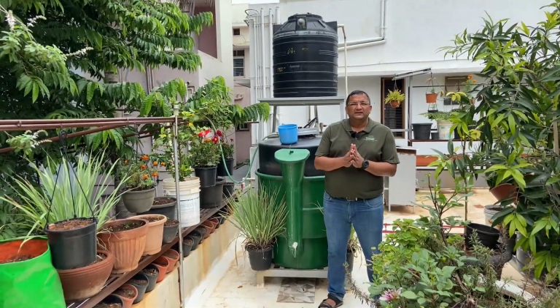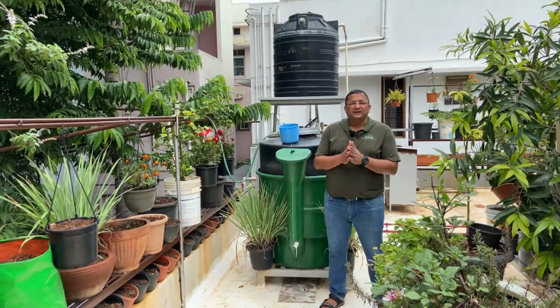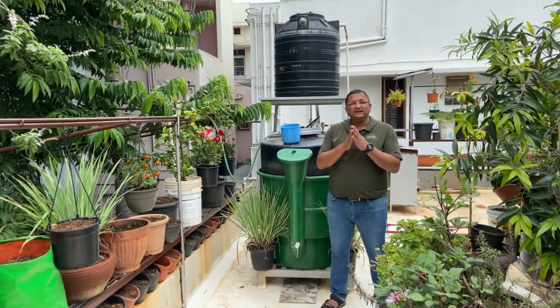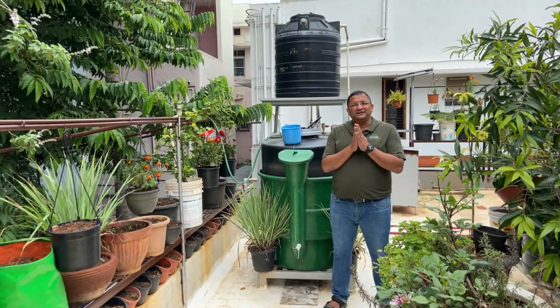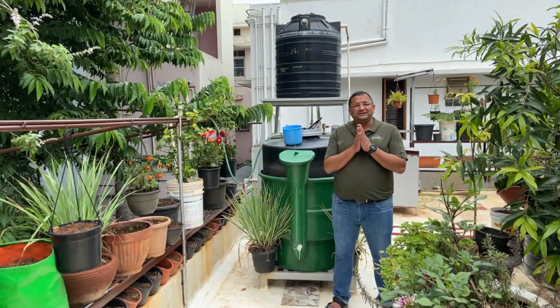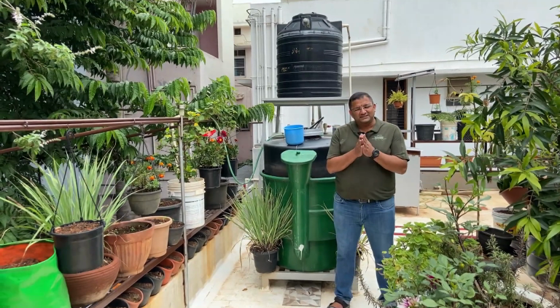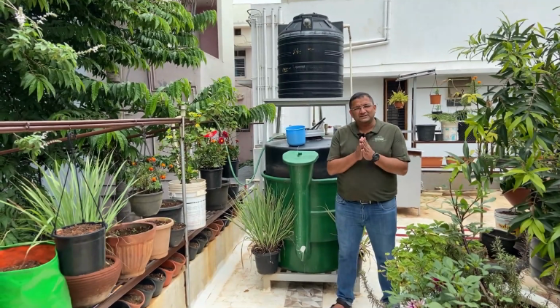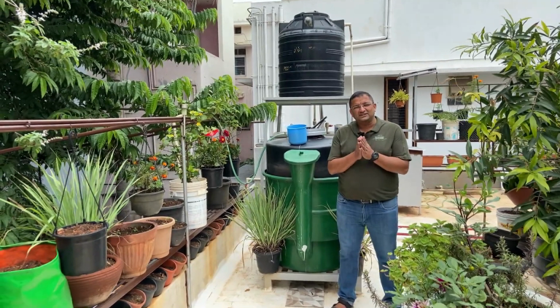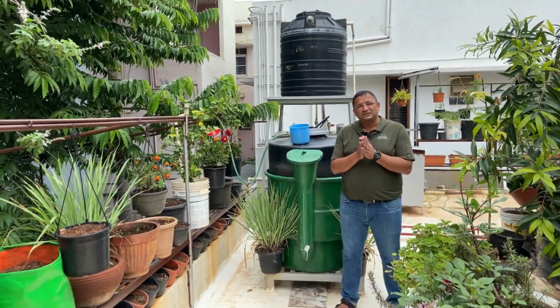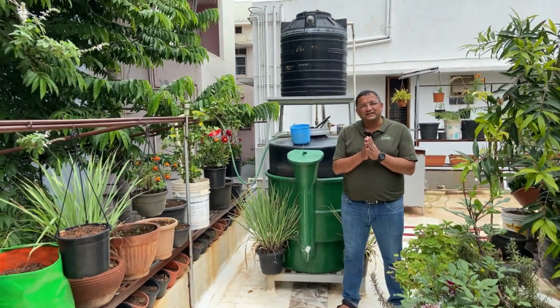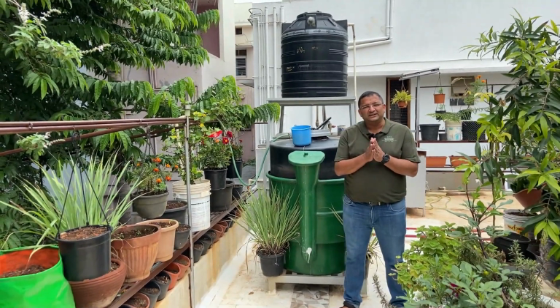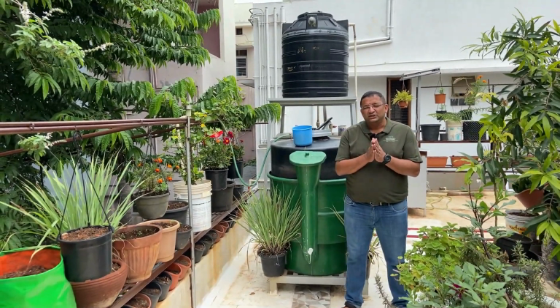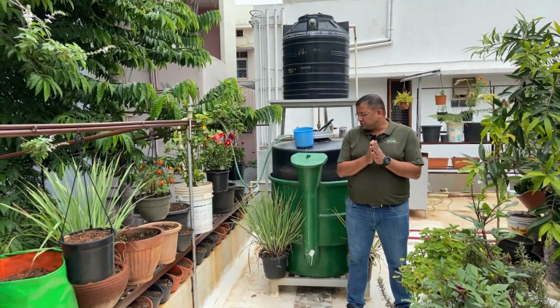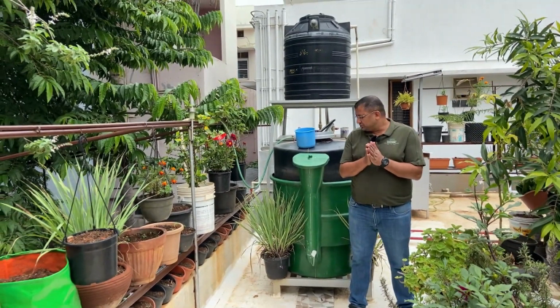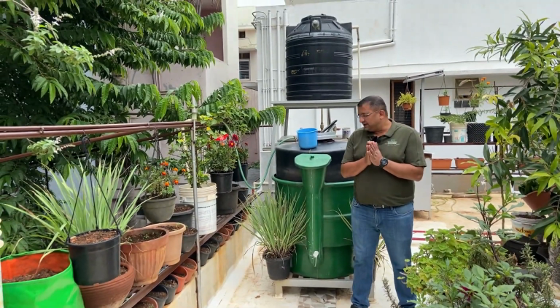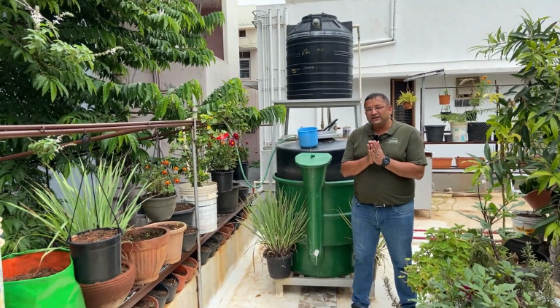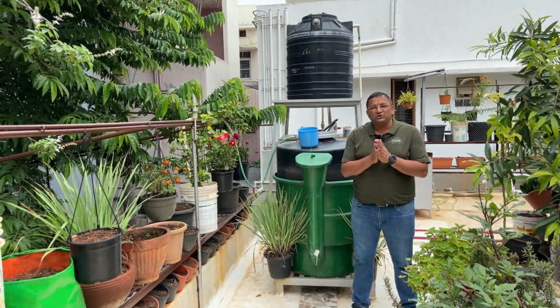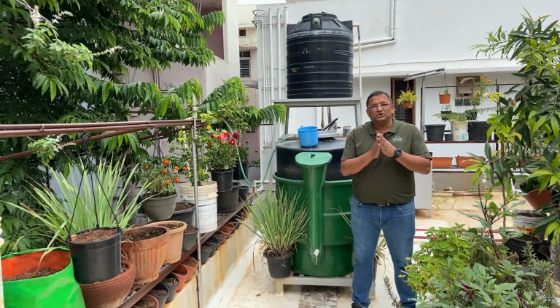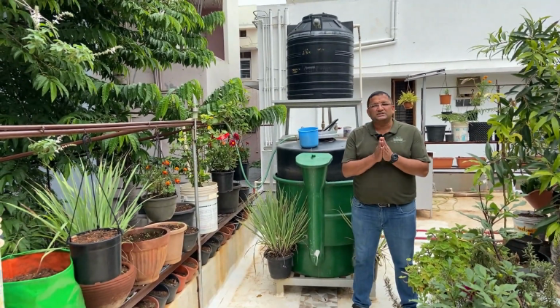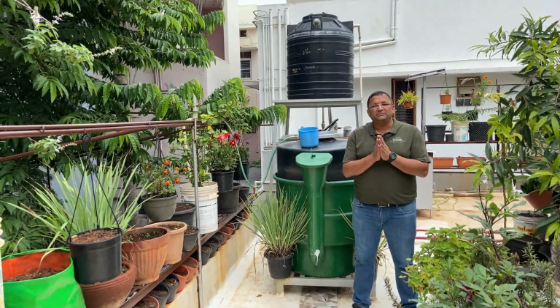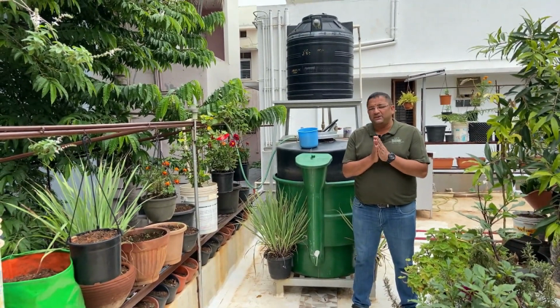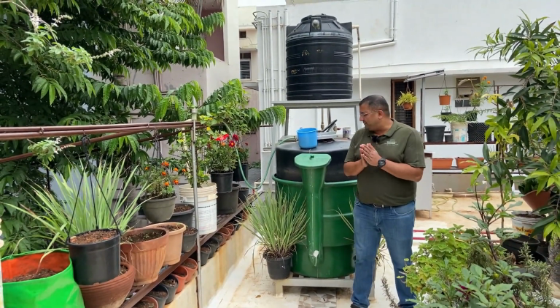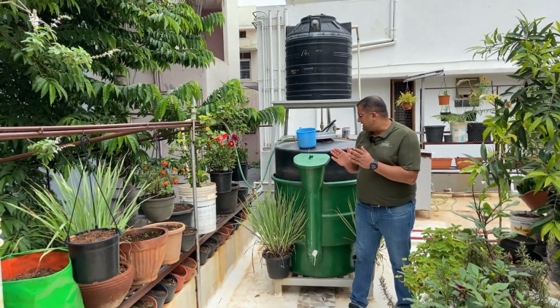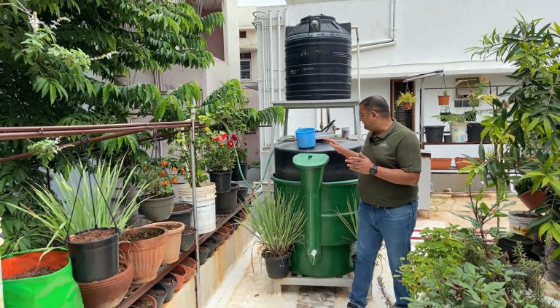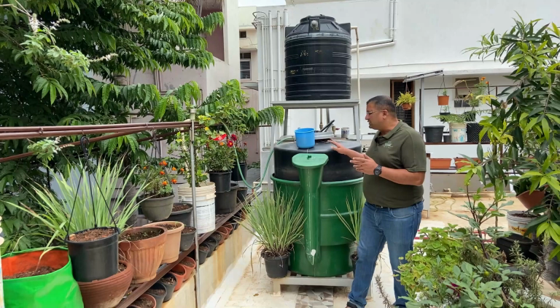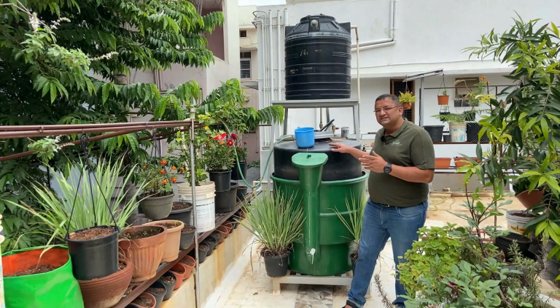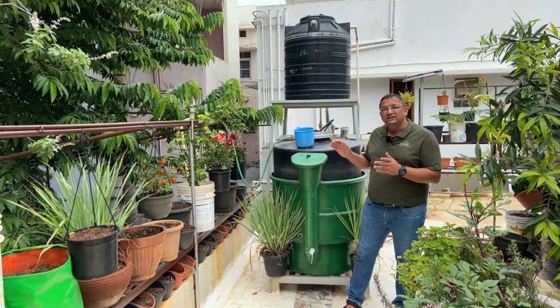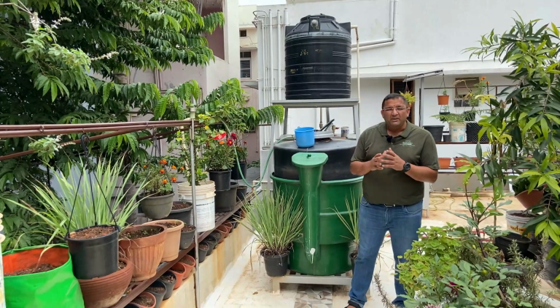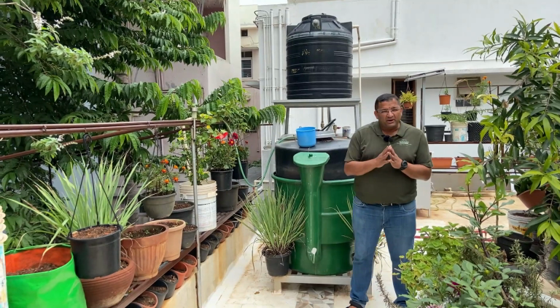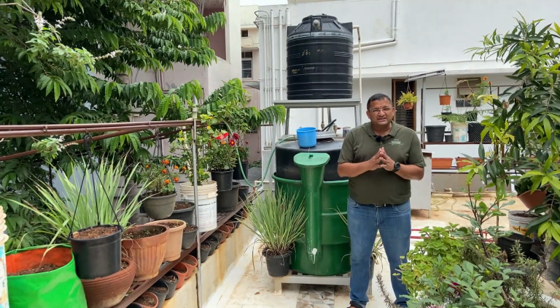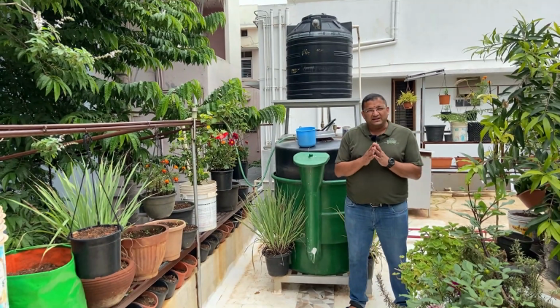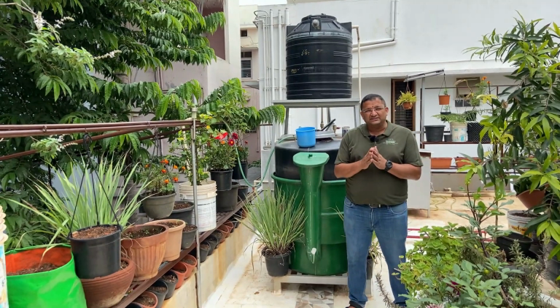Hi, this is Sunil again. Today we are going to show some improvements that we have done to this biogas digester.